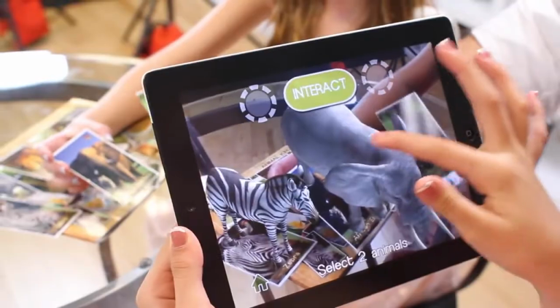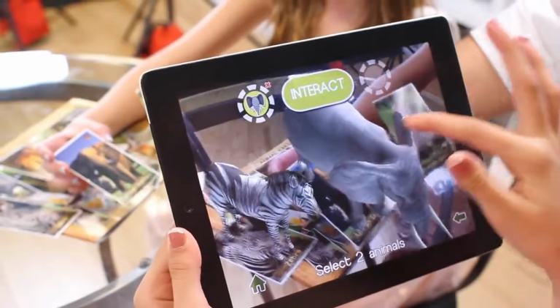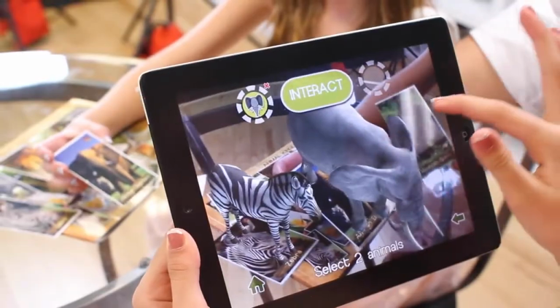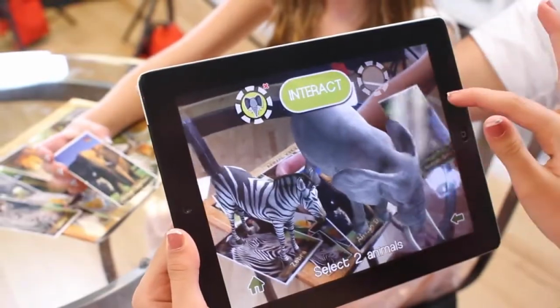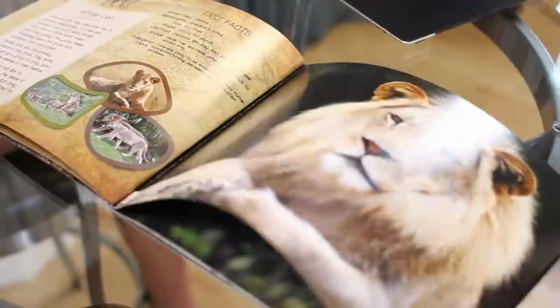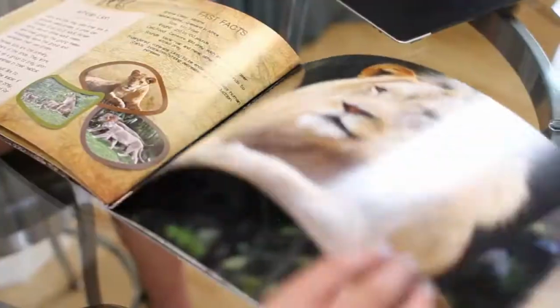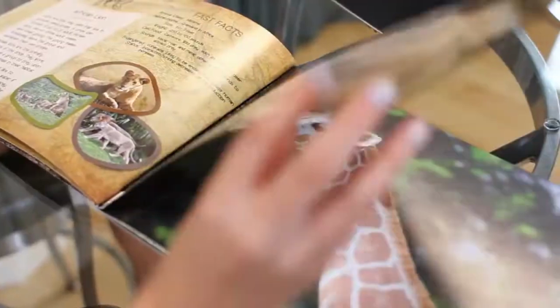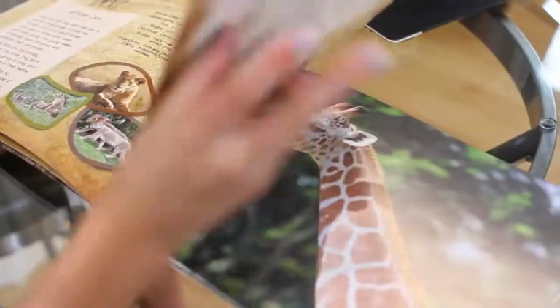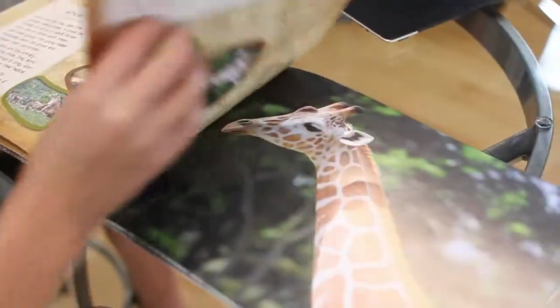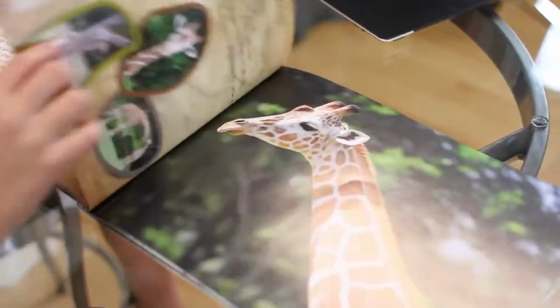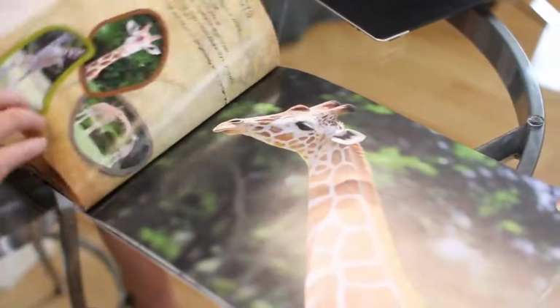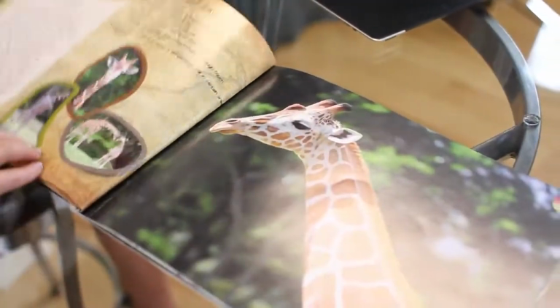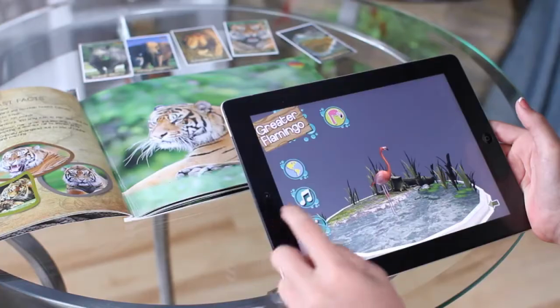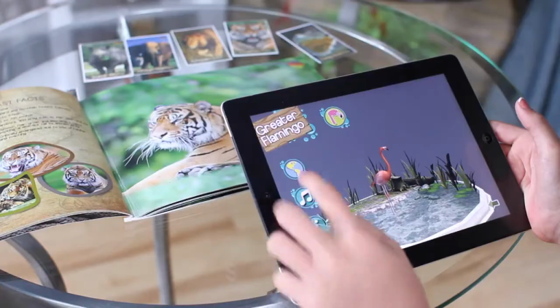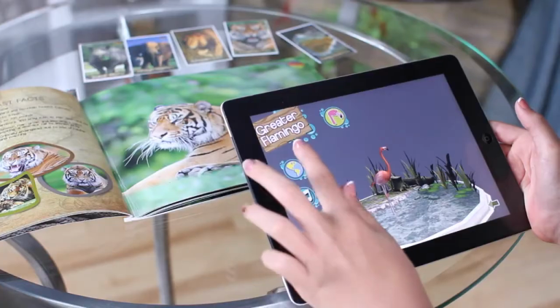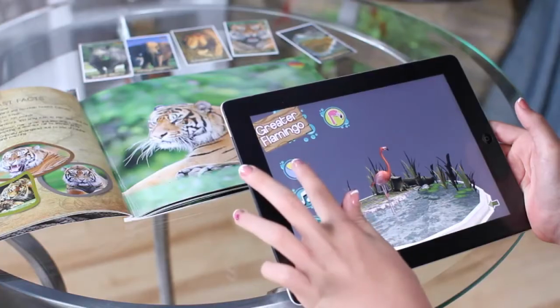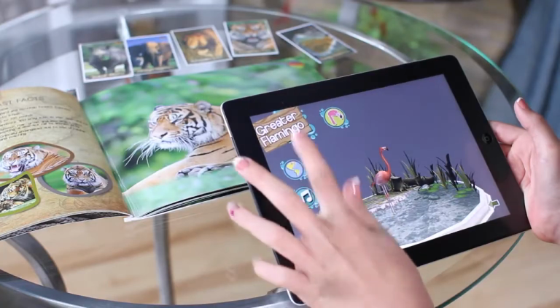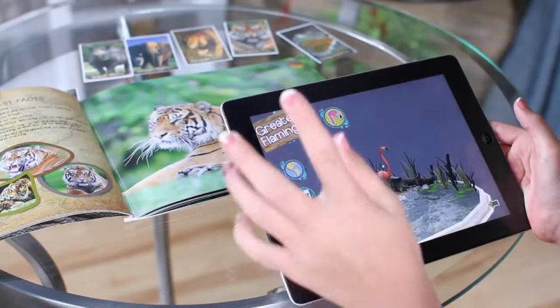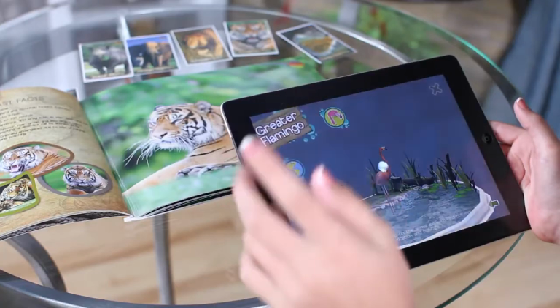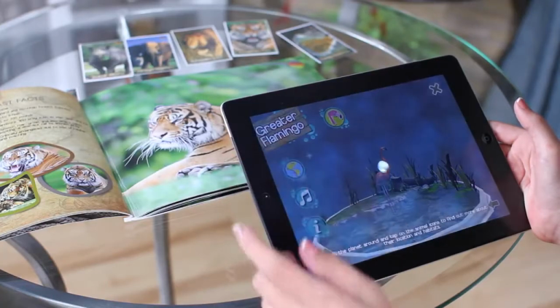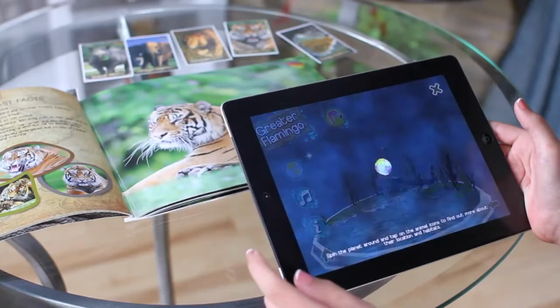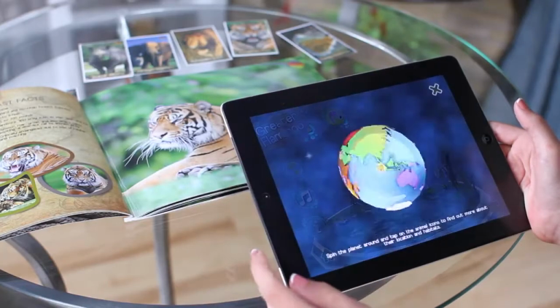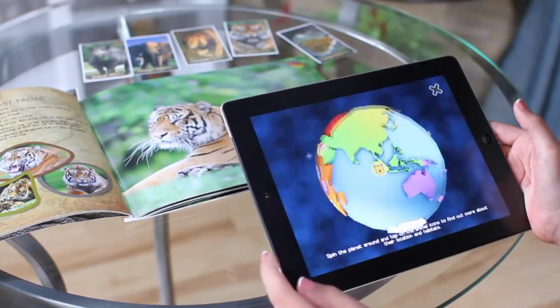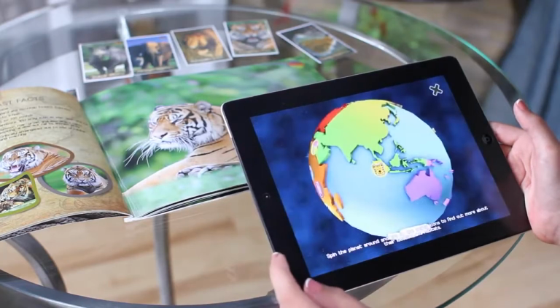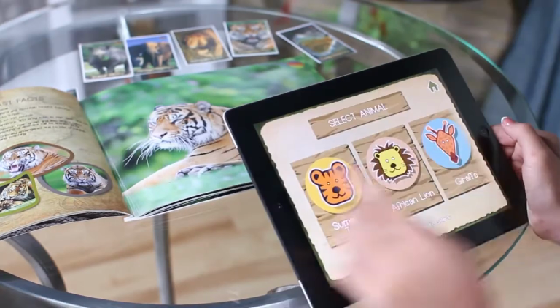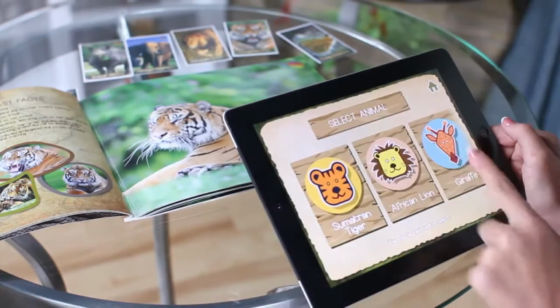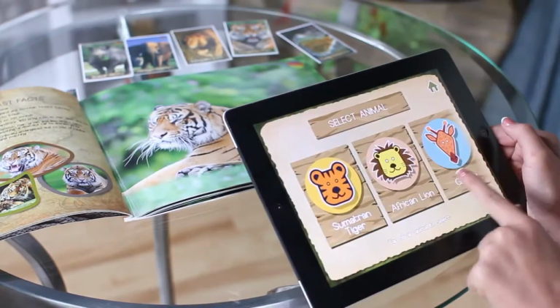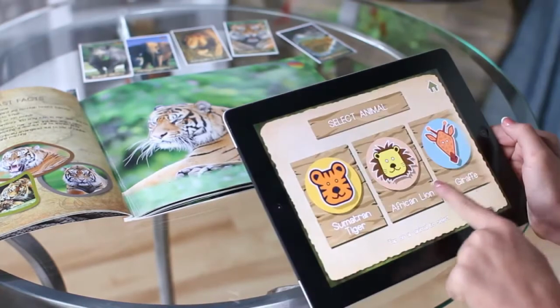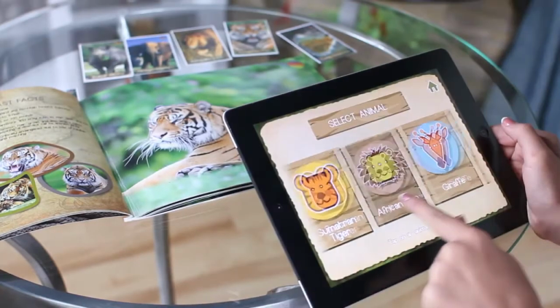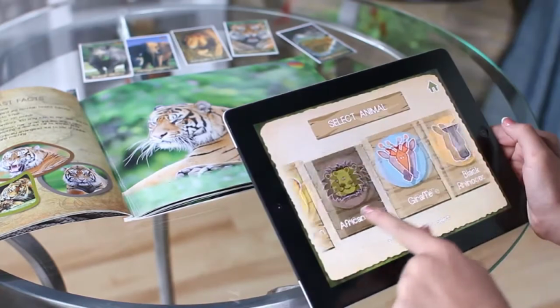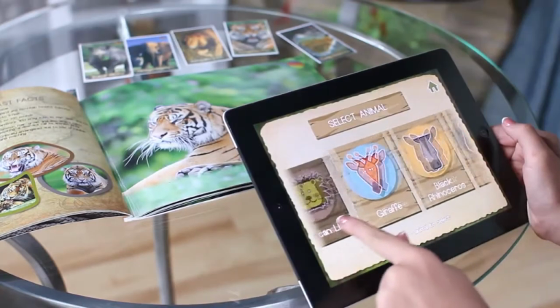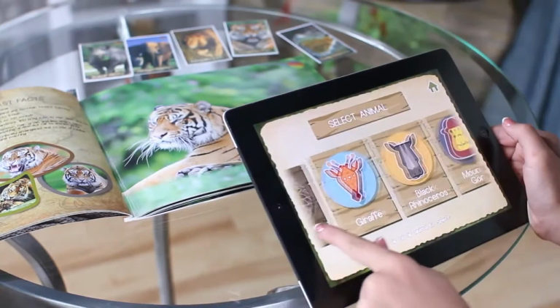How exciting is this new way to learn using the physical book and technology at your fingertips?